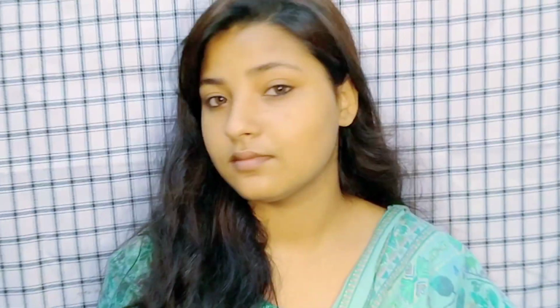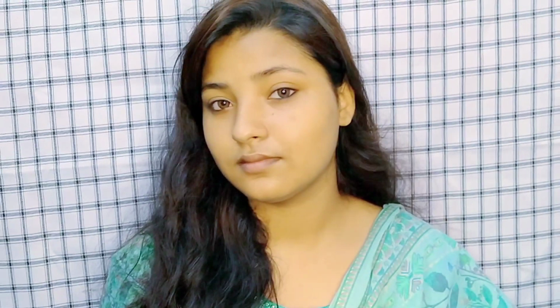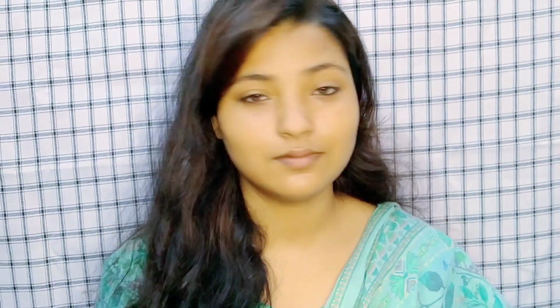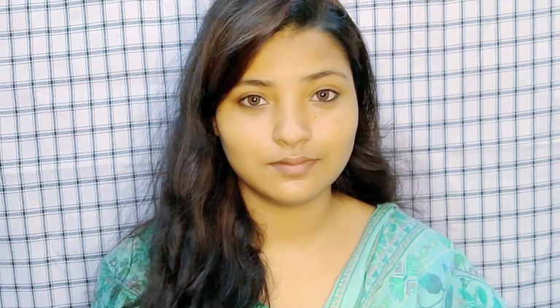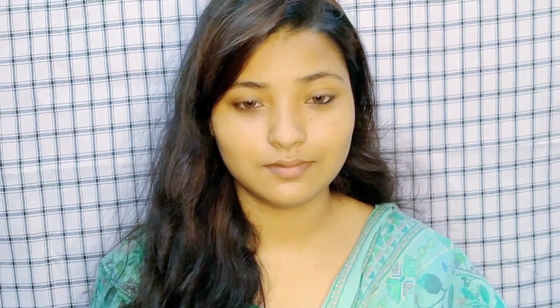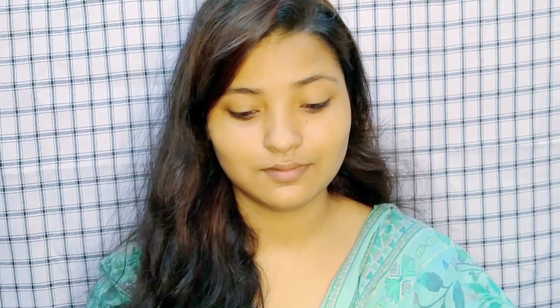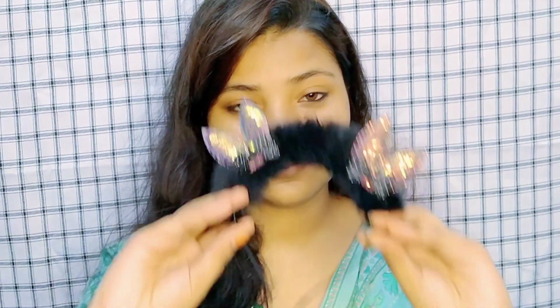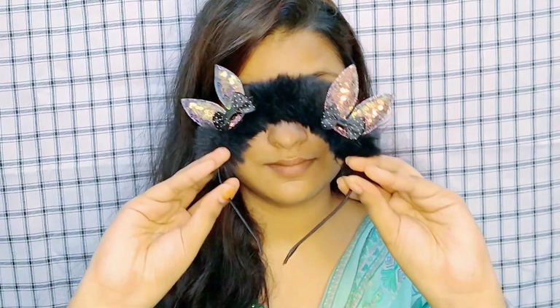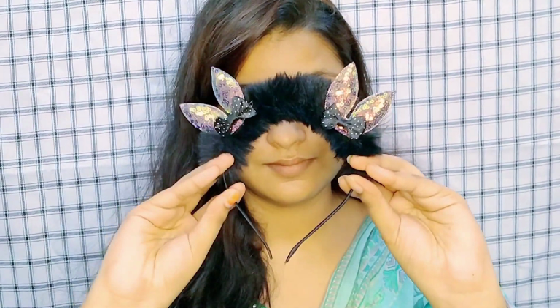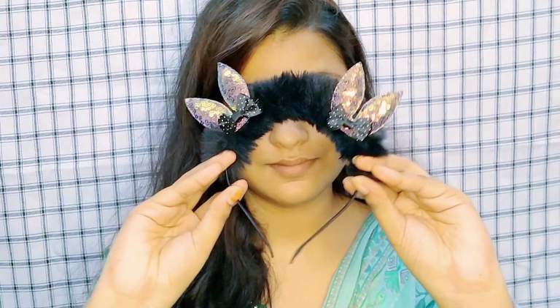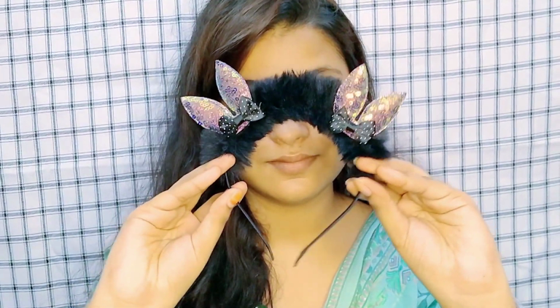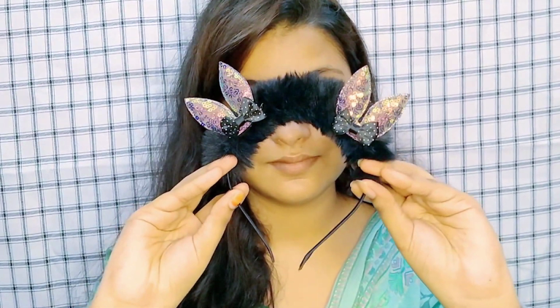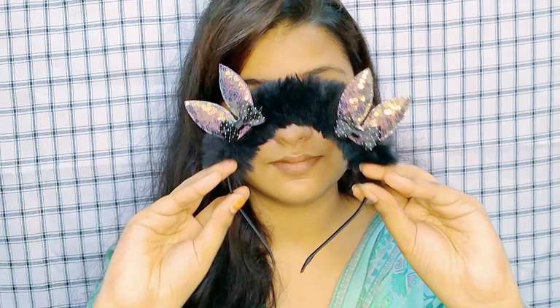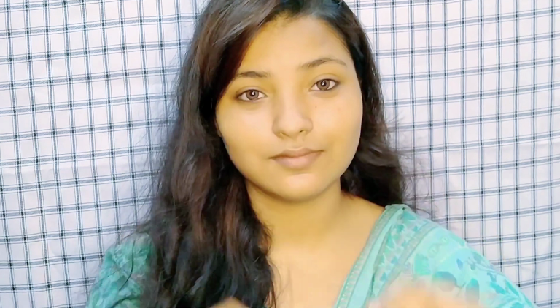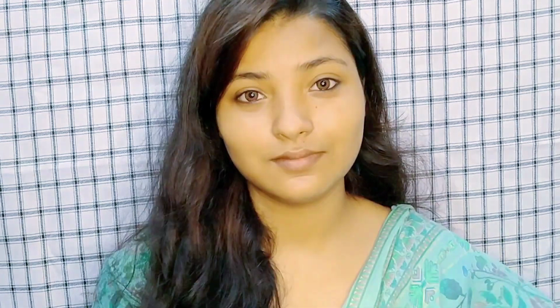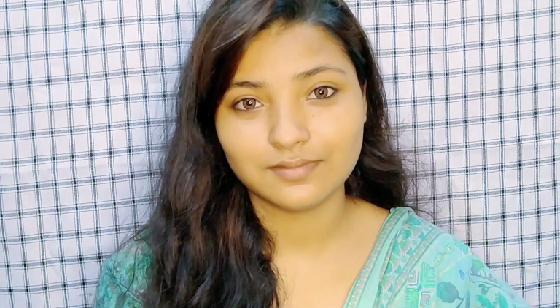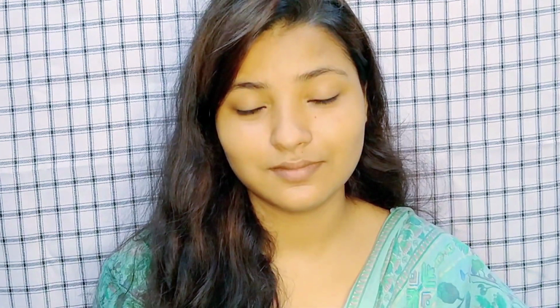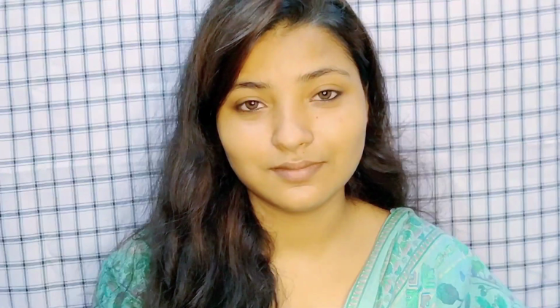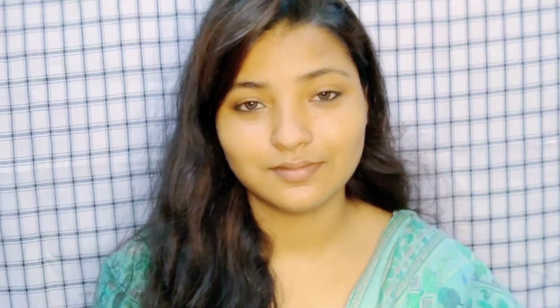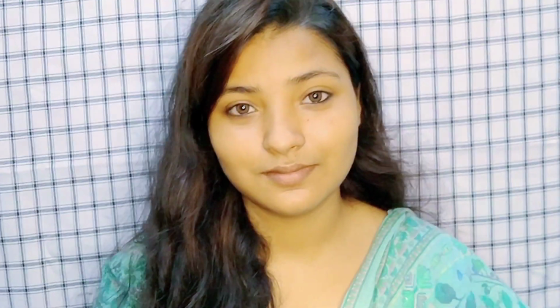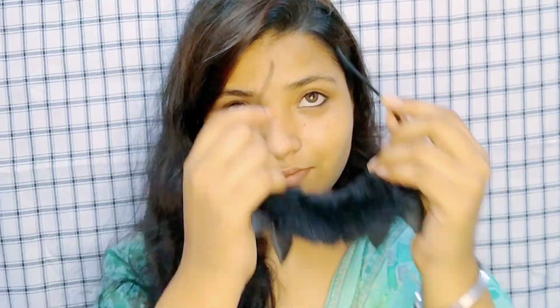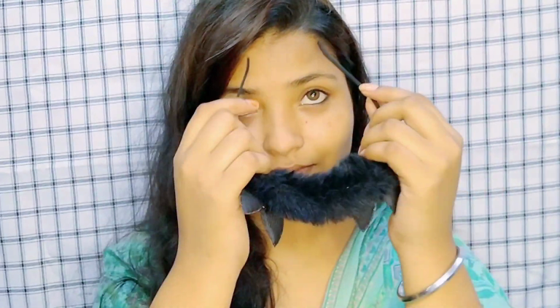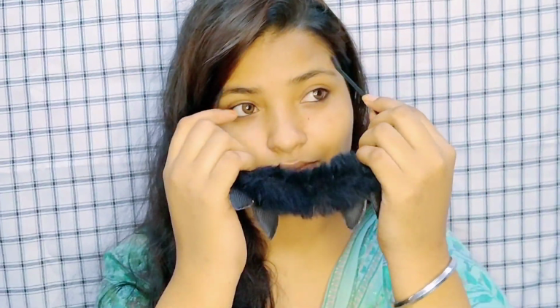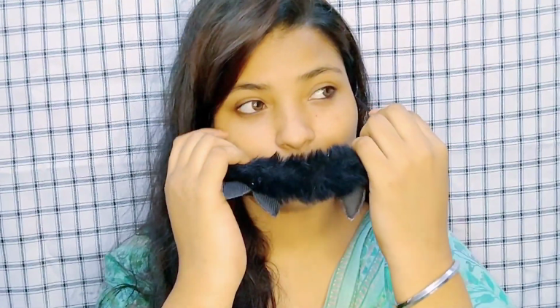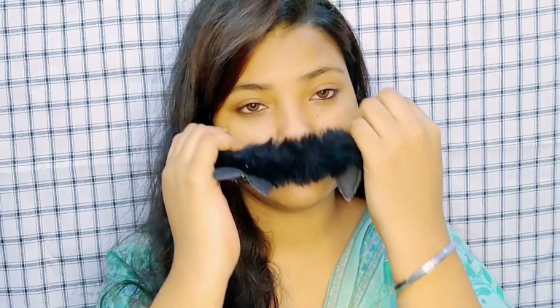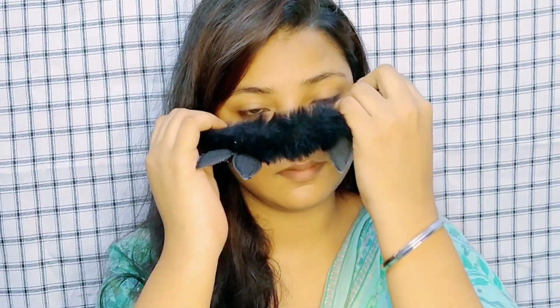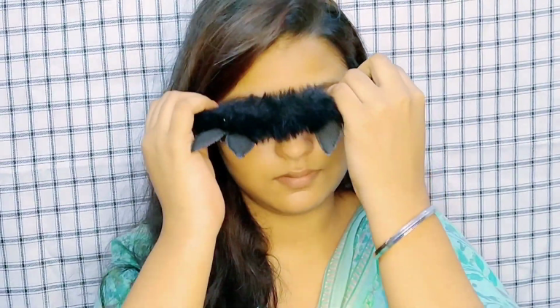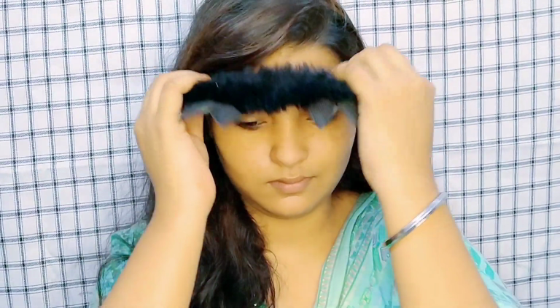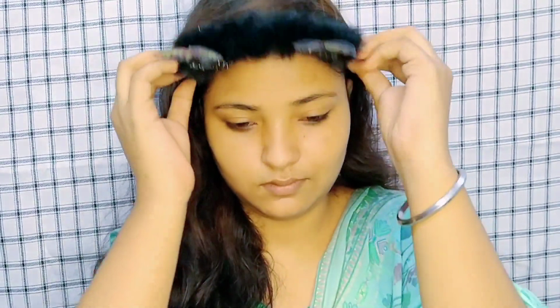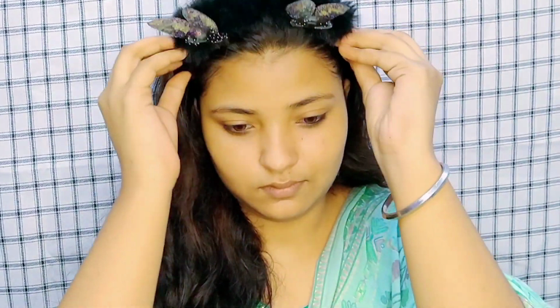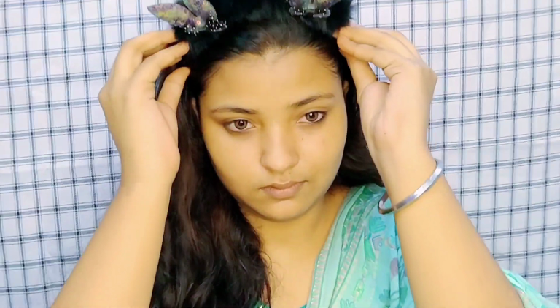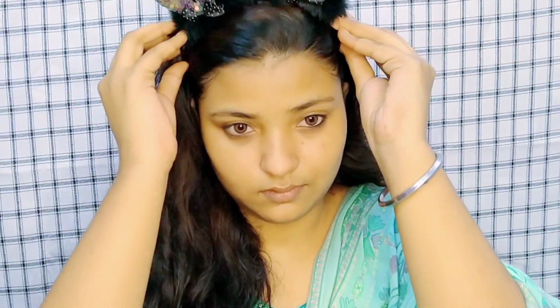This is my before look. First of all, we lock our hair — you can use a hairband or clip.